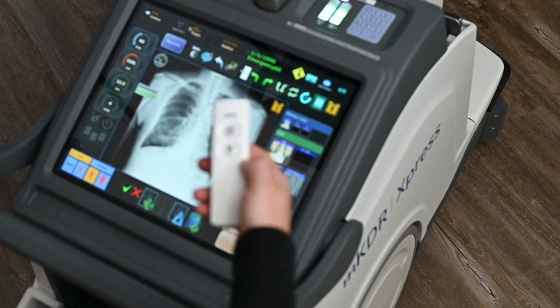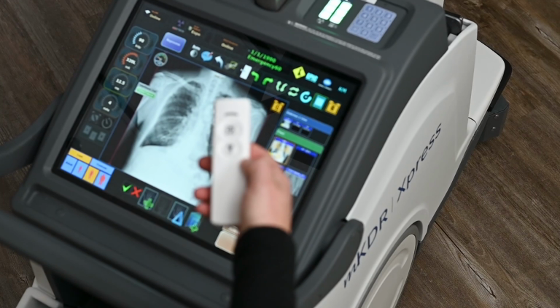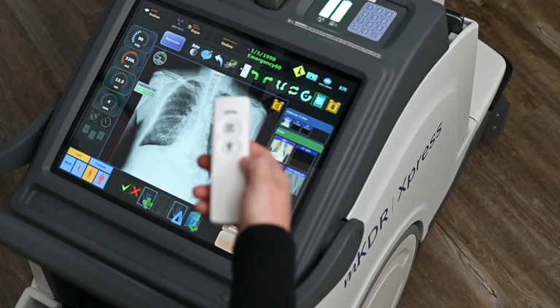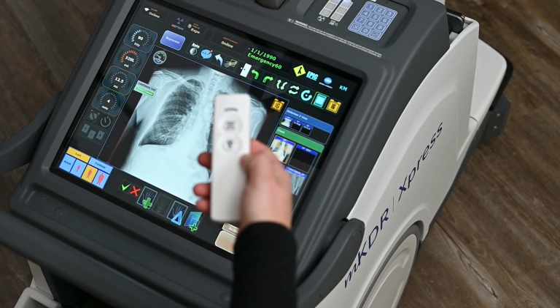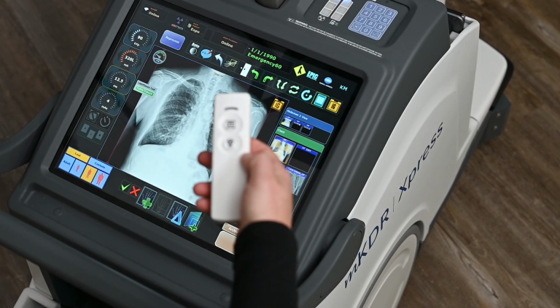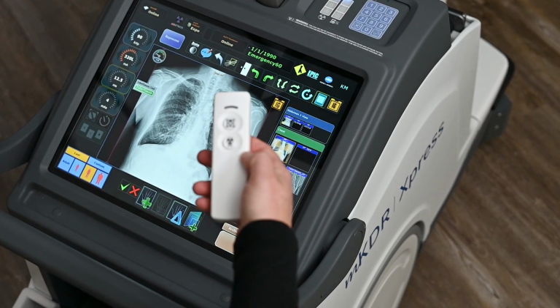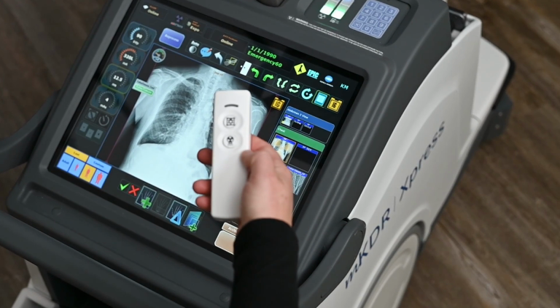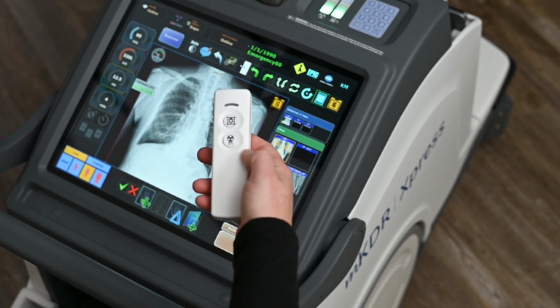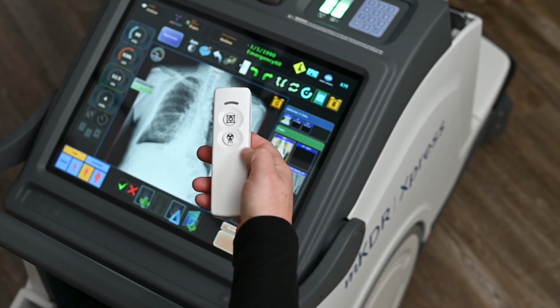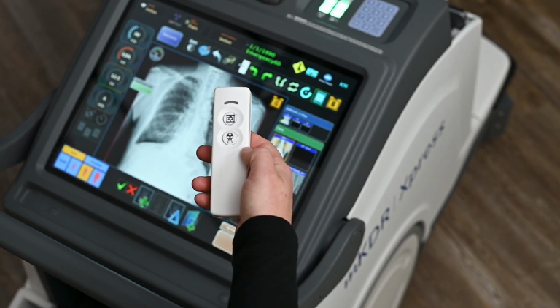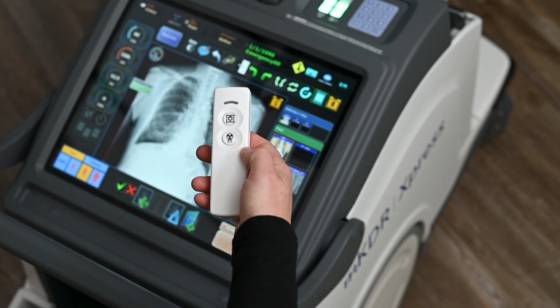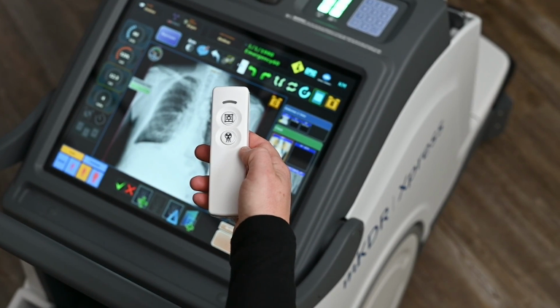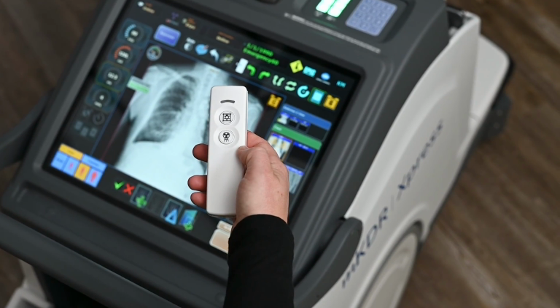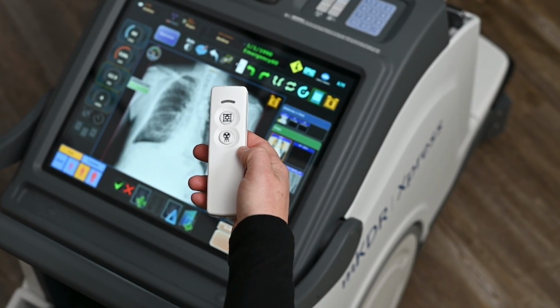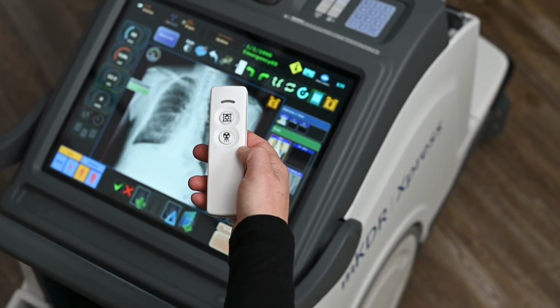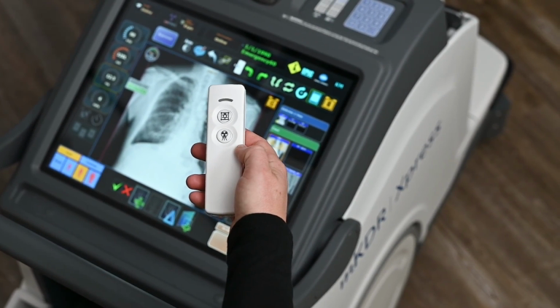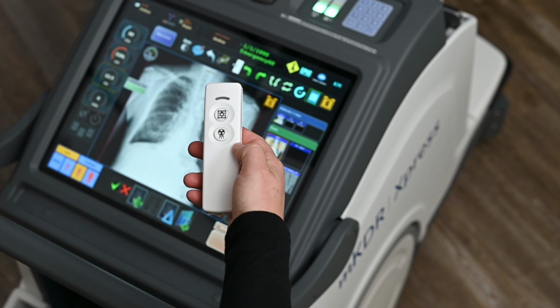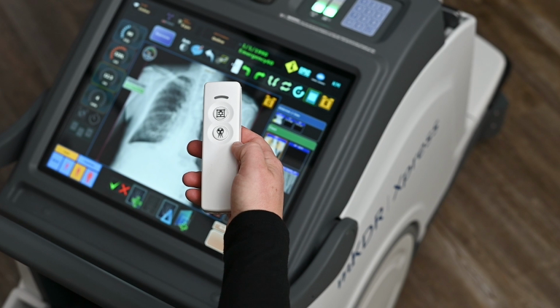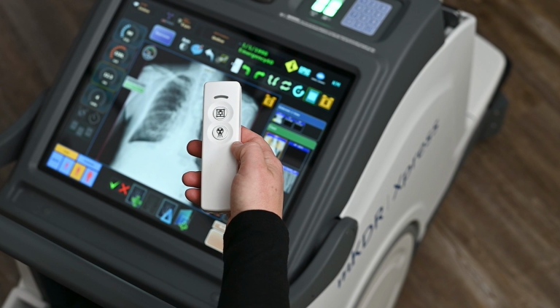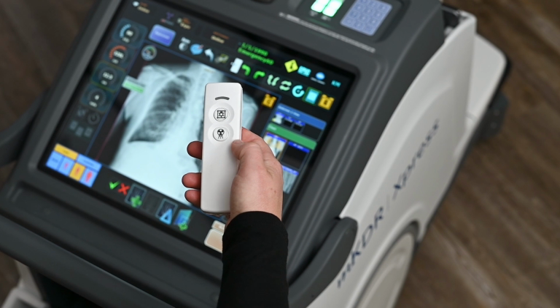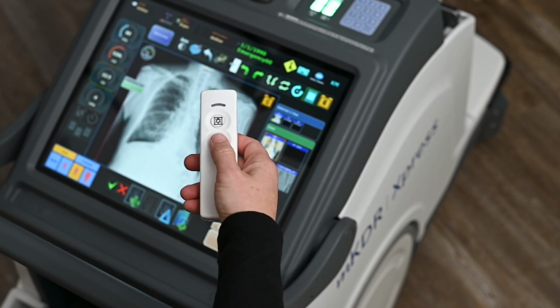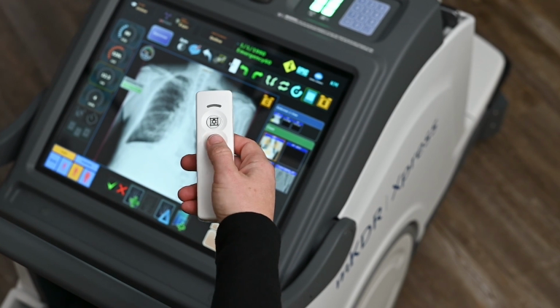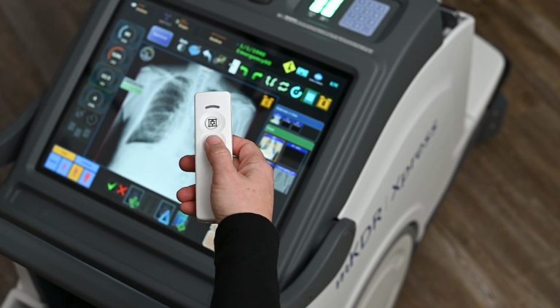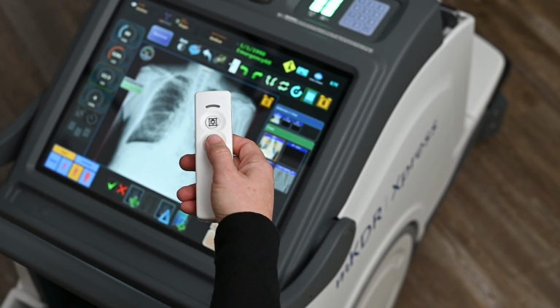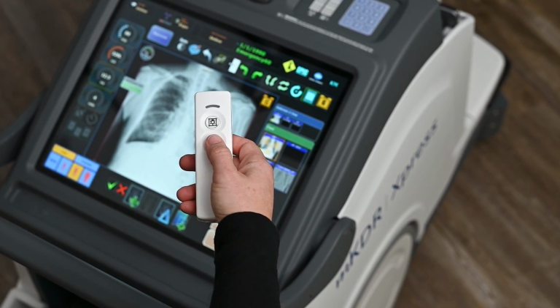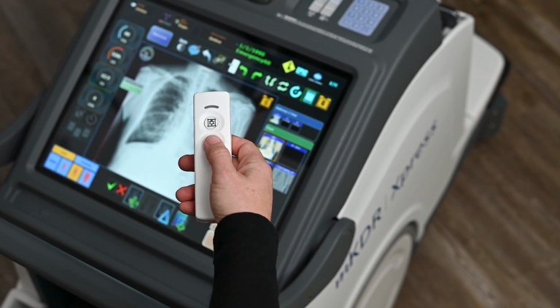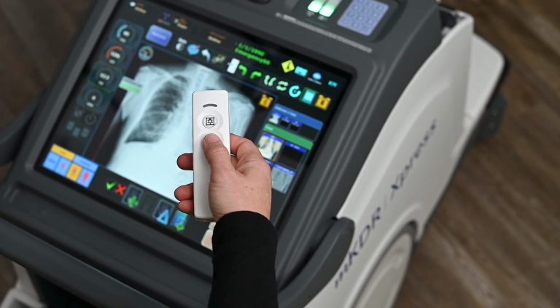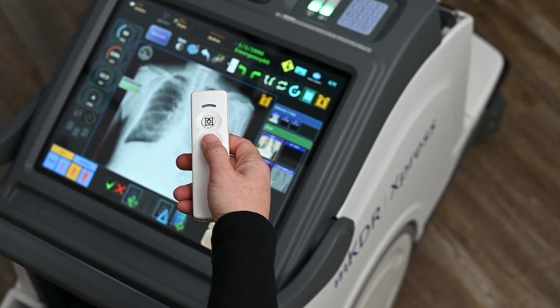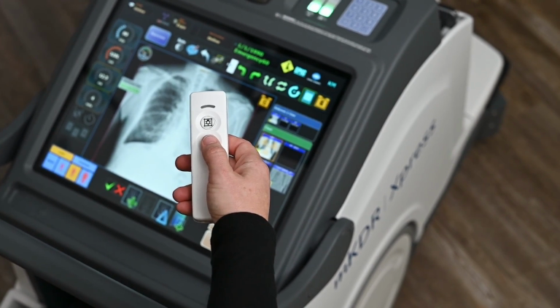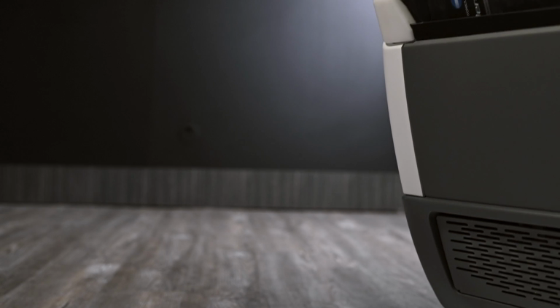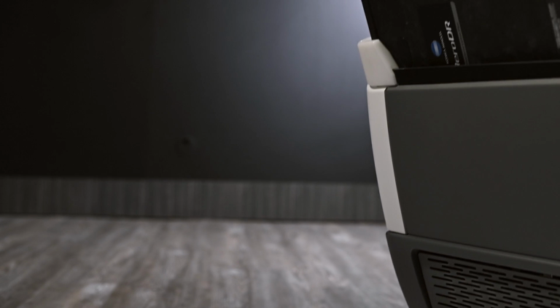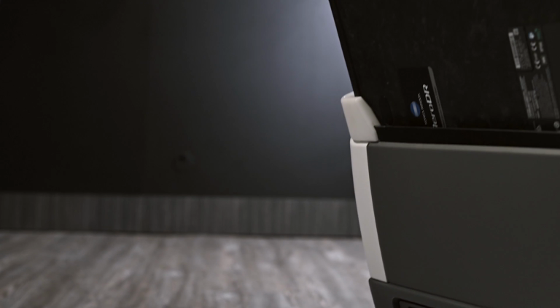The remote allows us to do up to 12 feet of exposure, covering both the collimator light as well as the exposure on the remote.